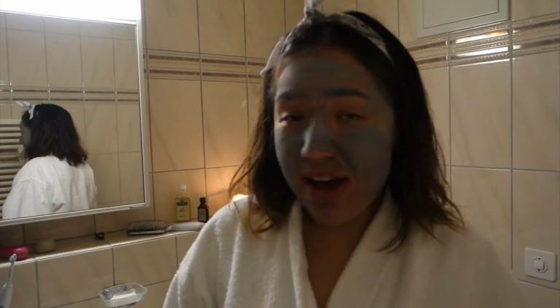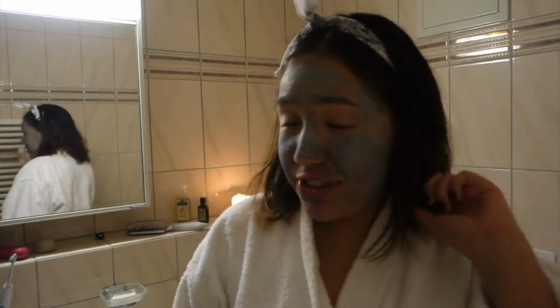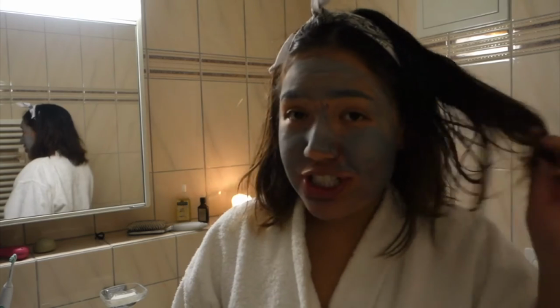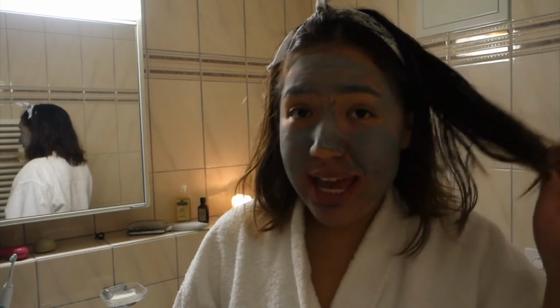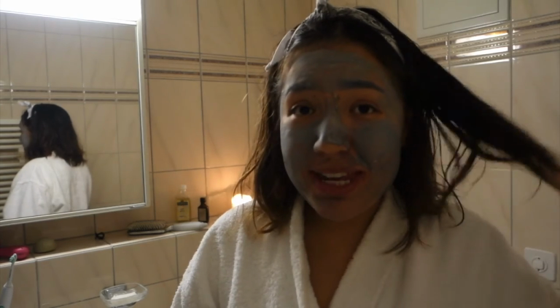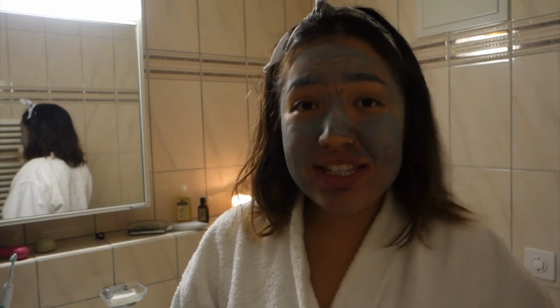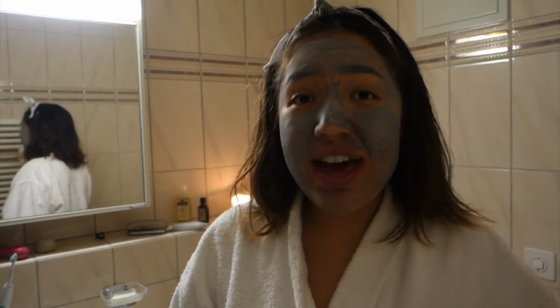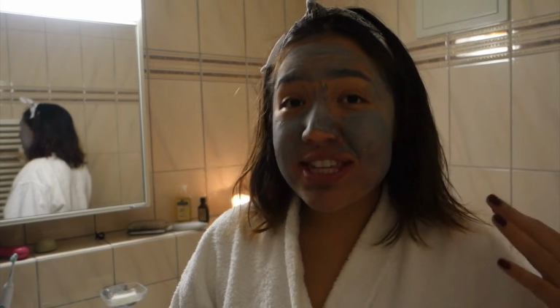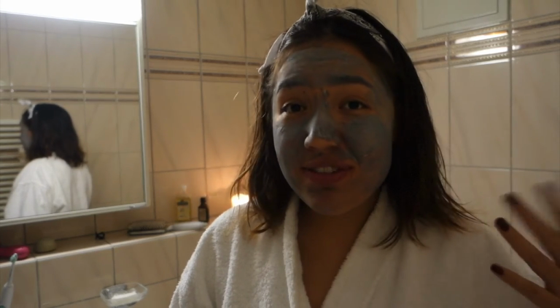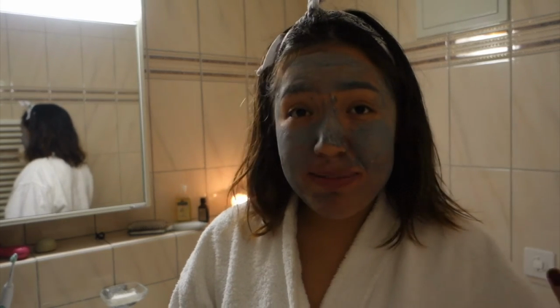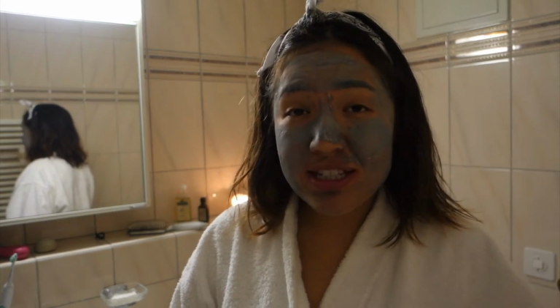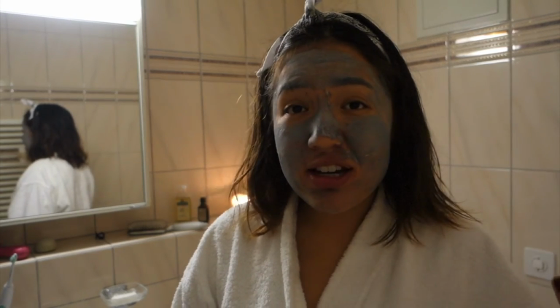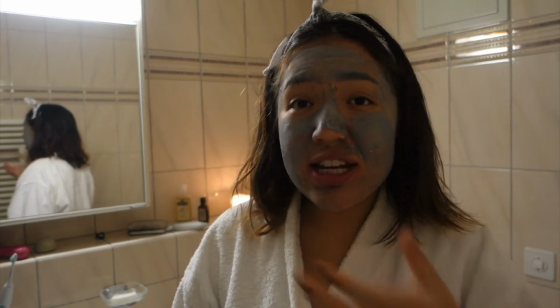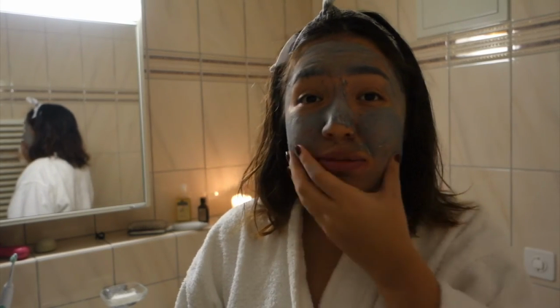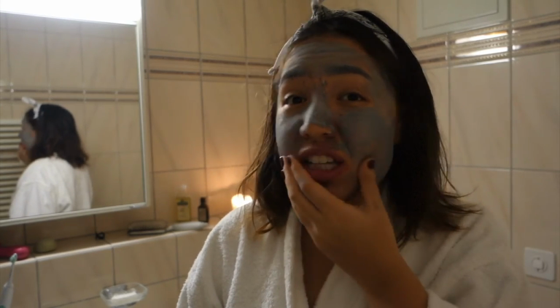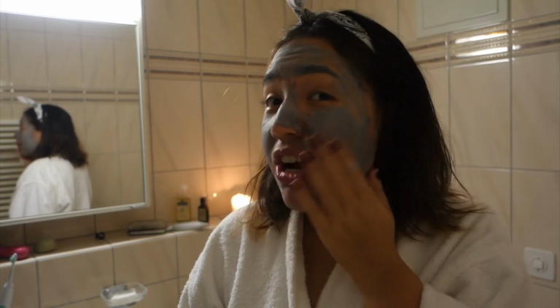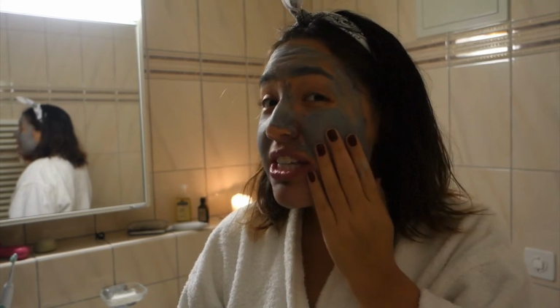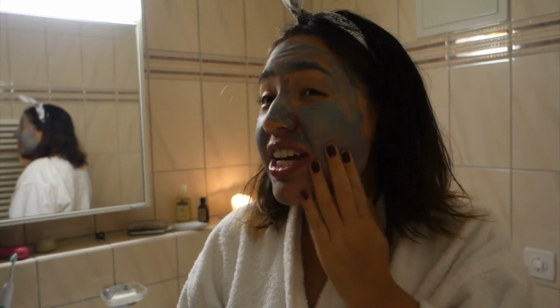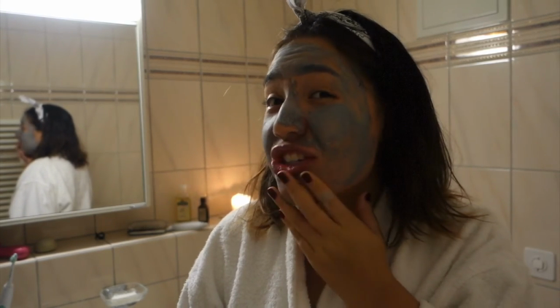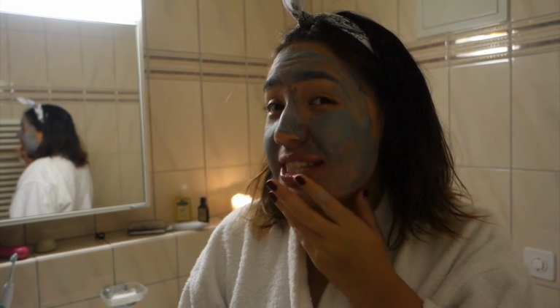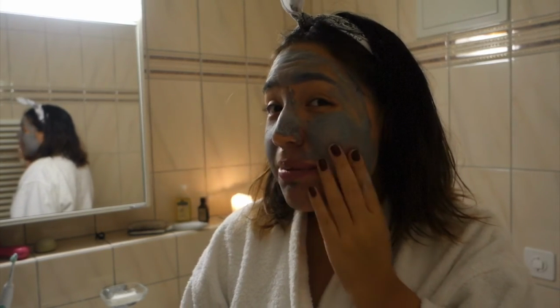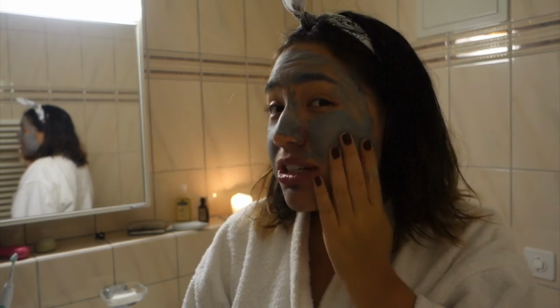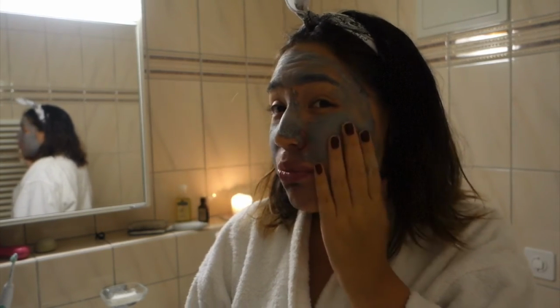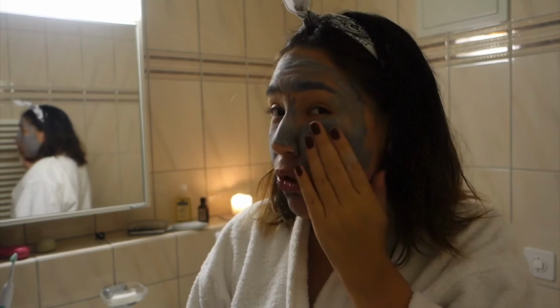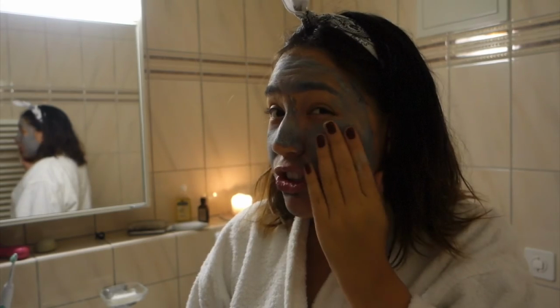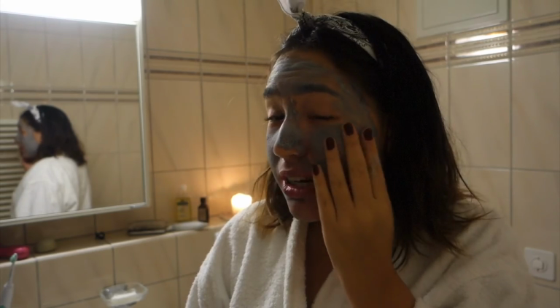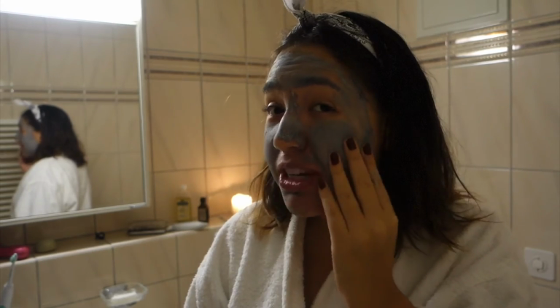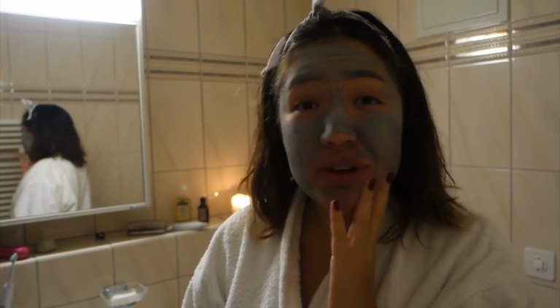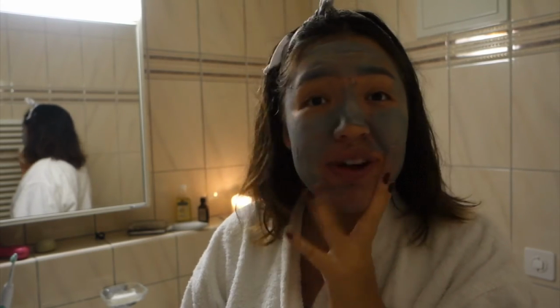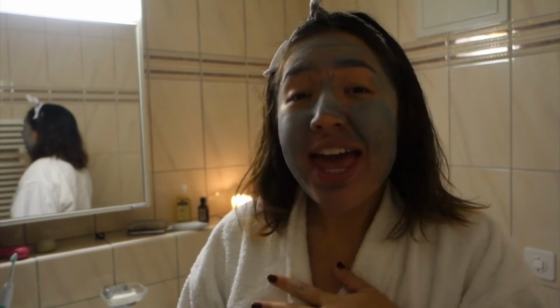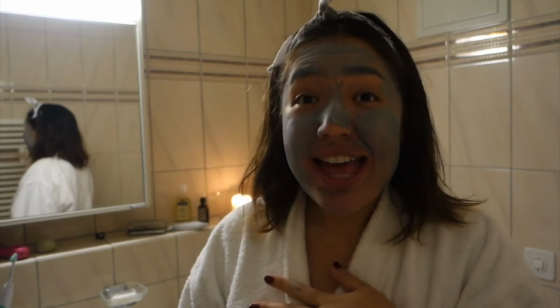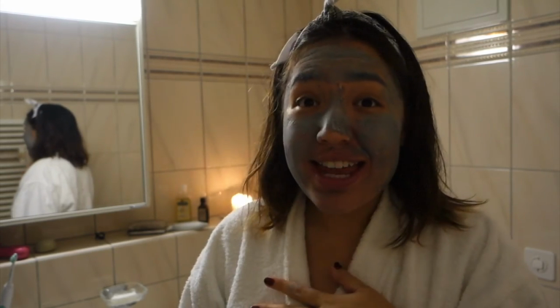After 10 minutes of having this face mask on, it completely dries and you can actually see it because your pores start coming through.